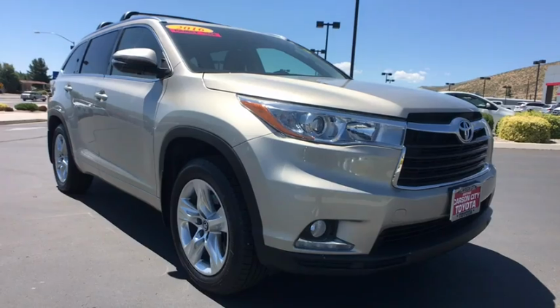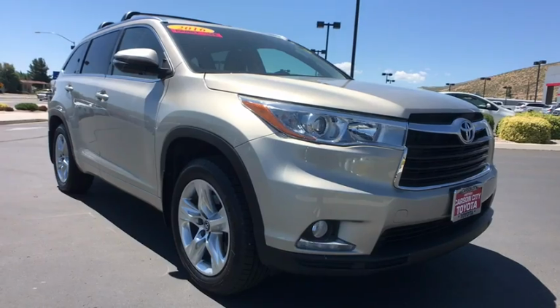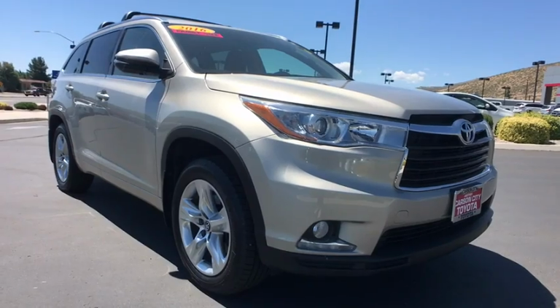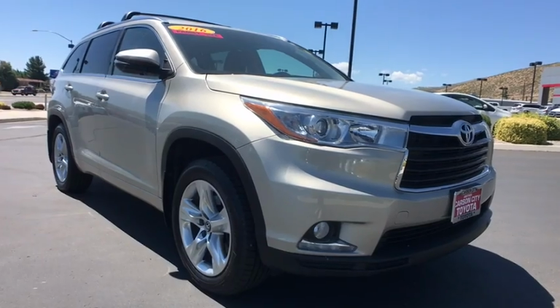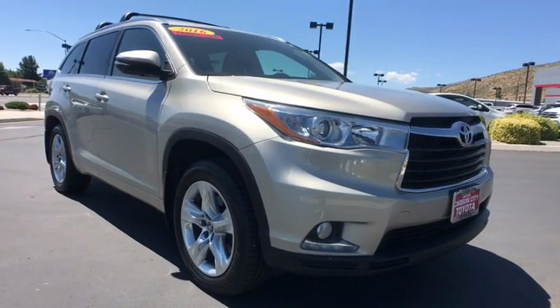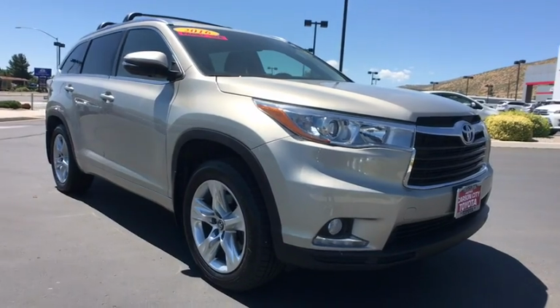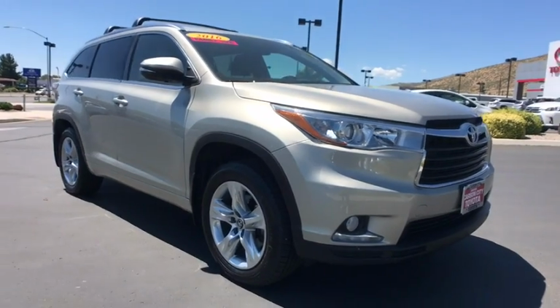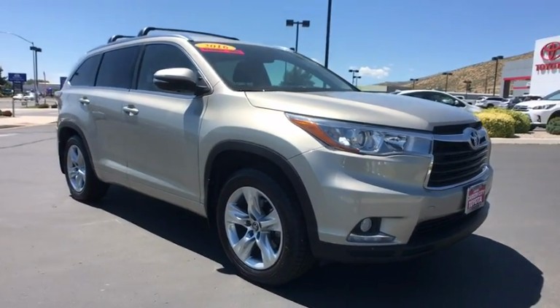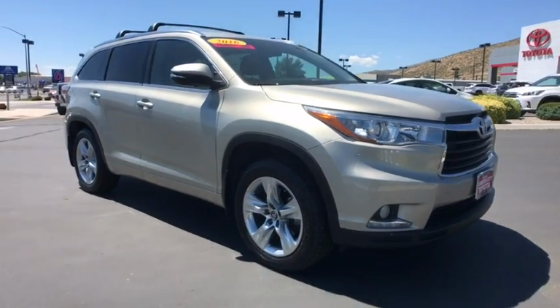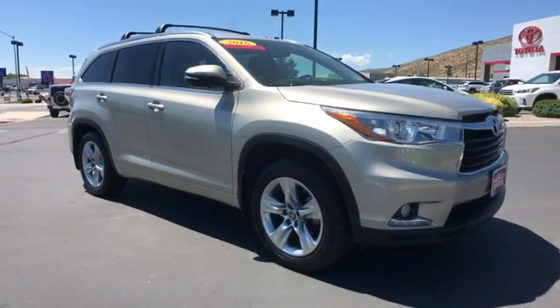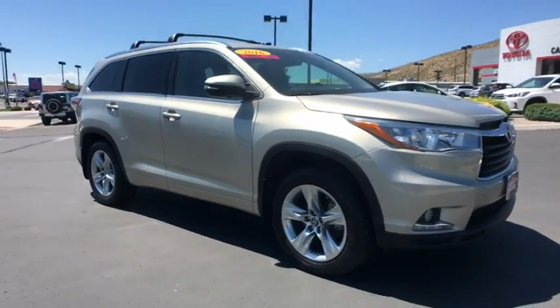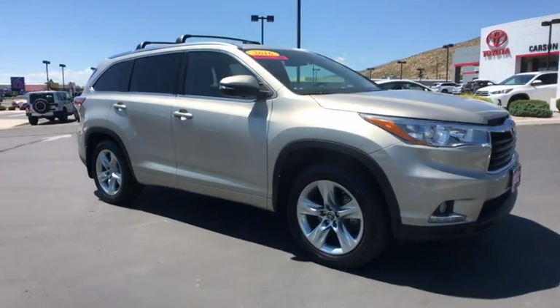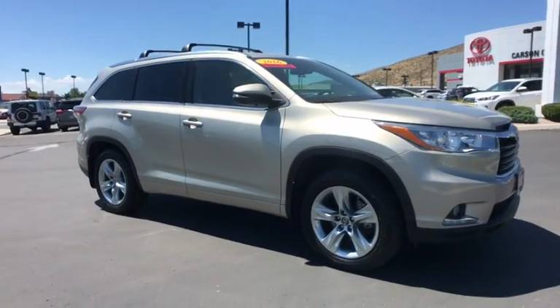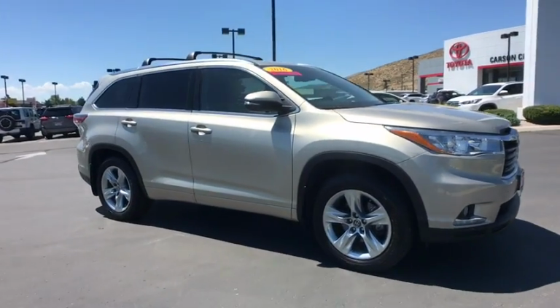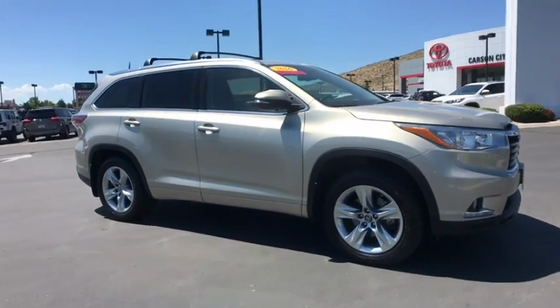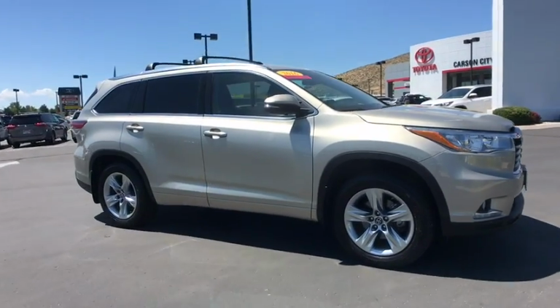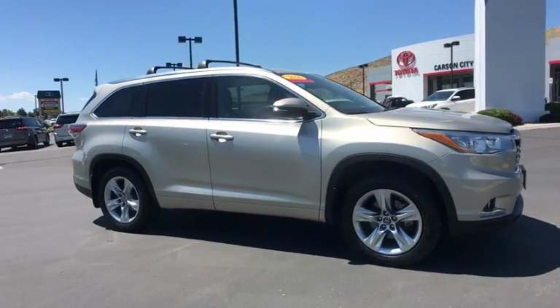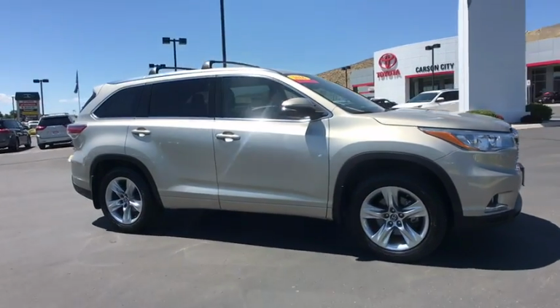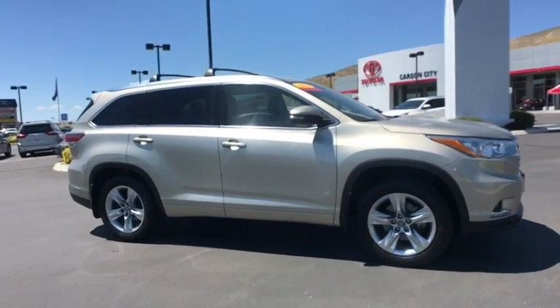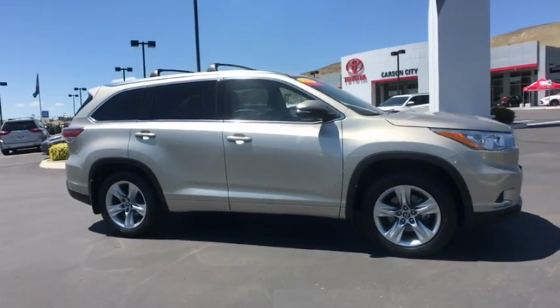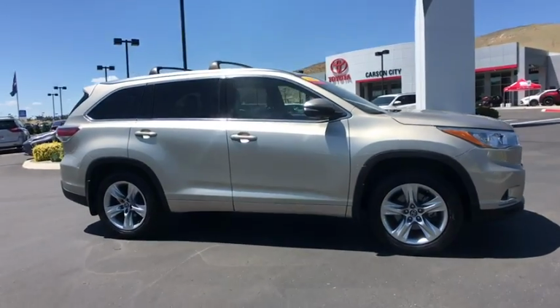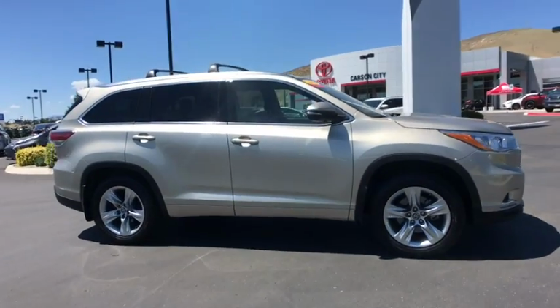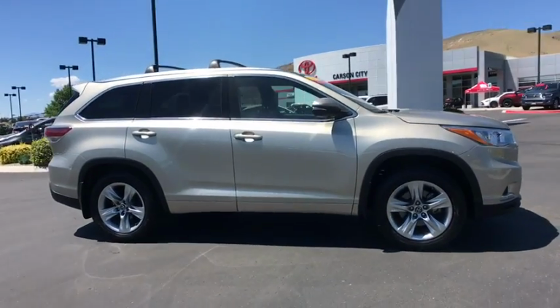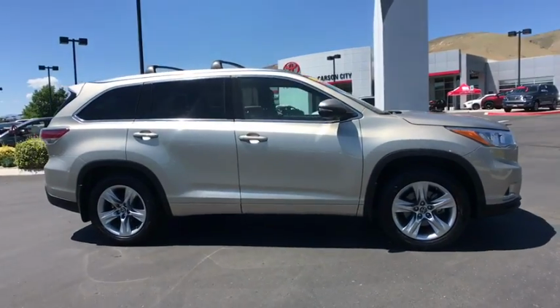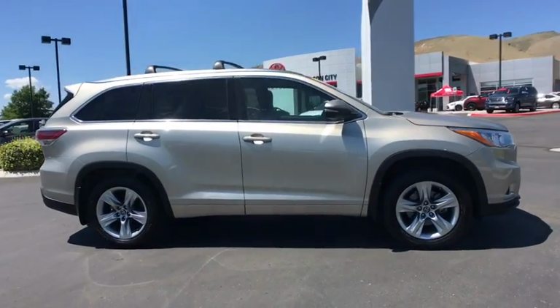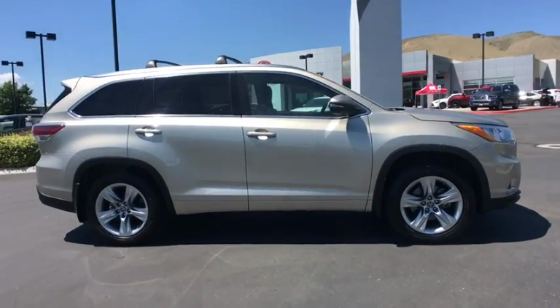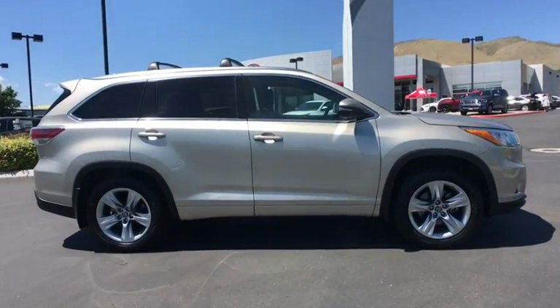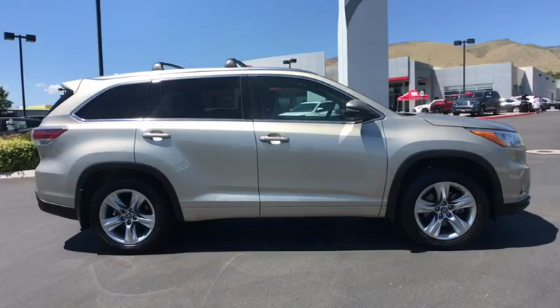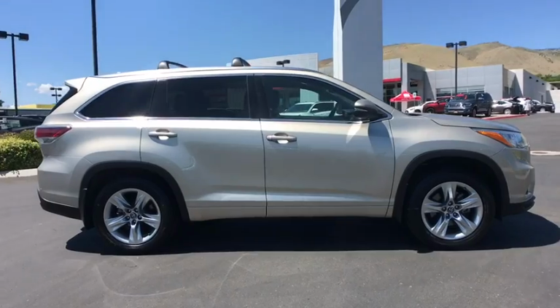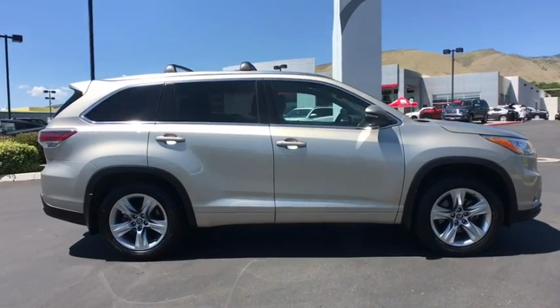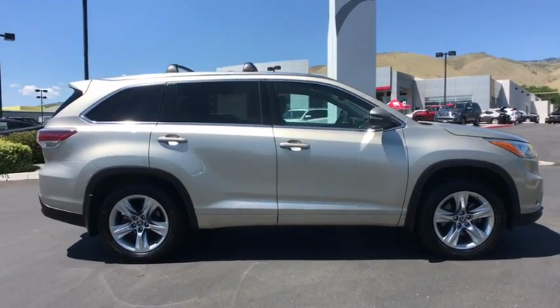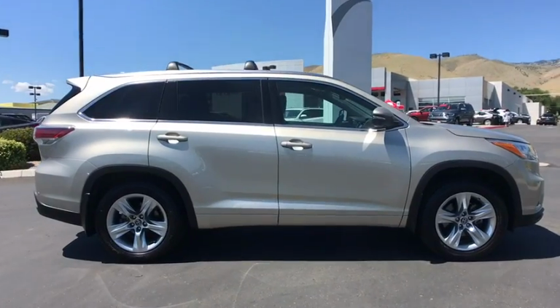Come test drive a 2016 Toyota Highlander. The Highlander is the SUV that's thought of everything.